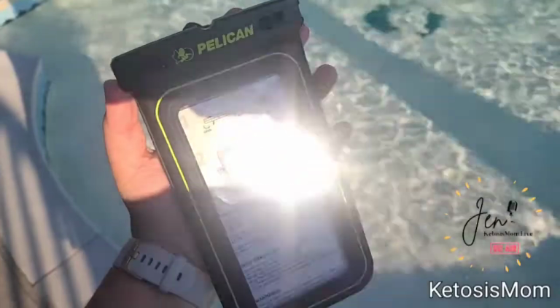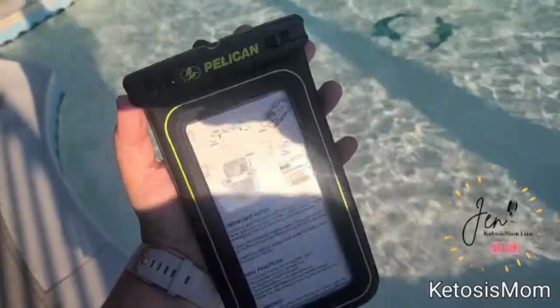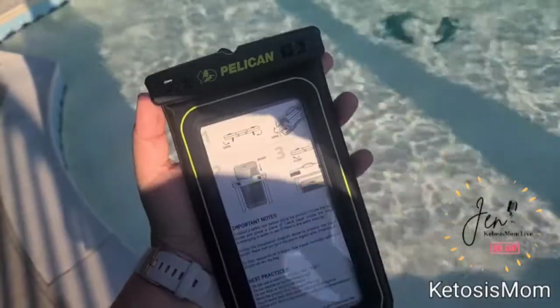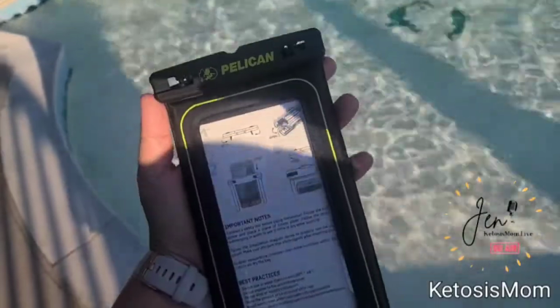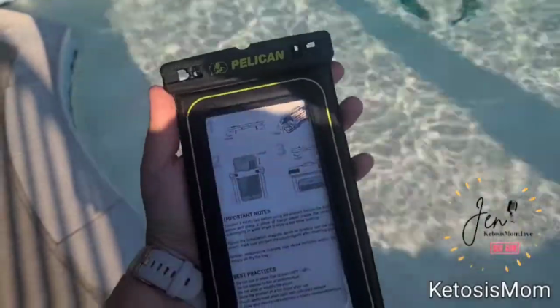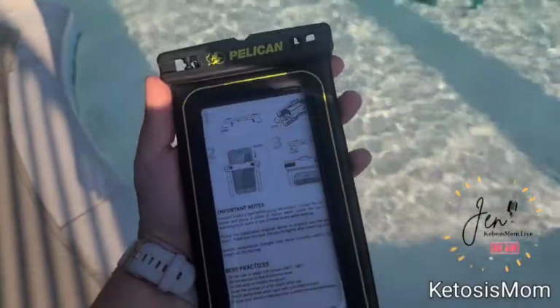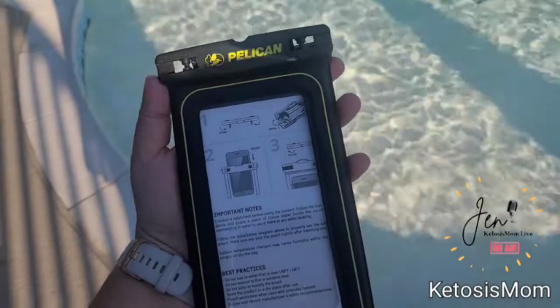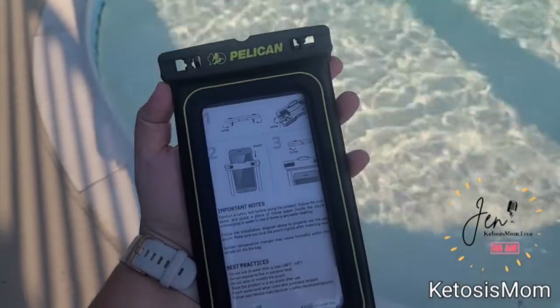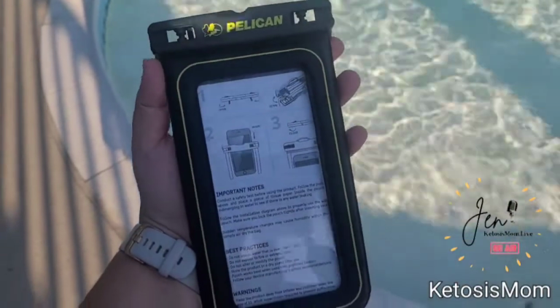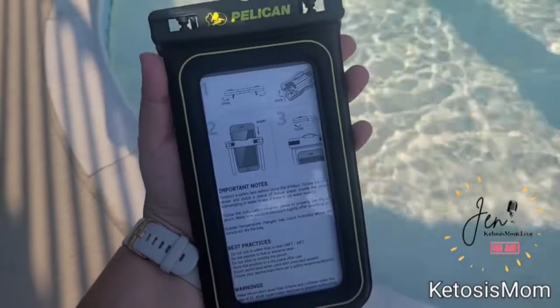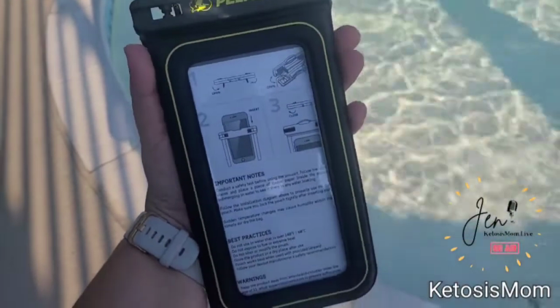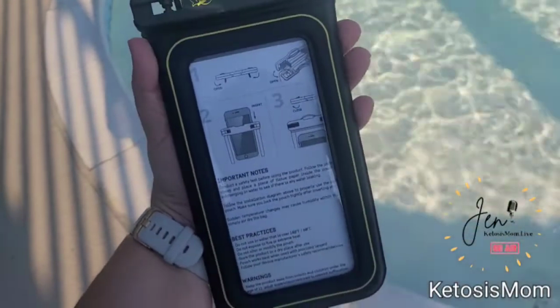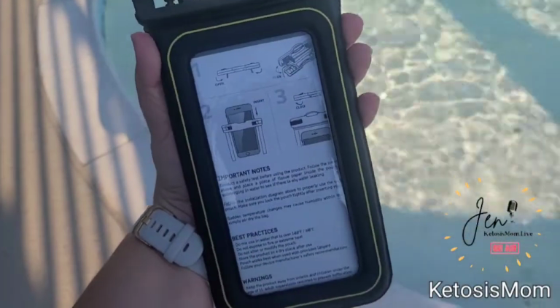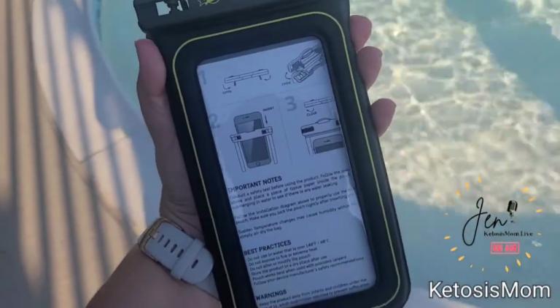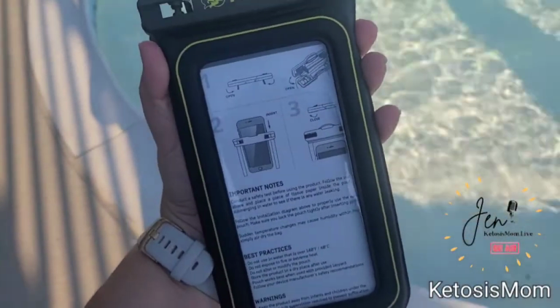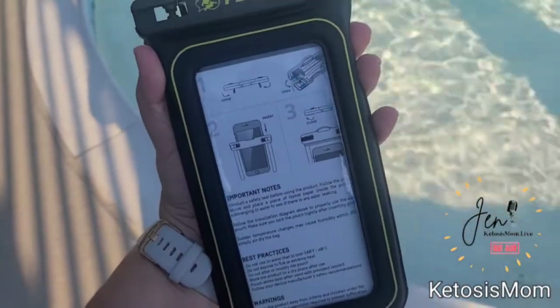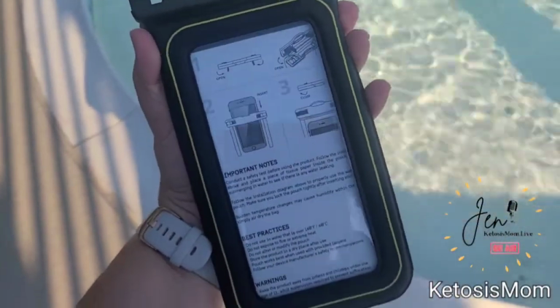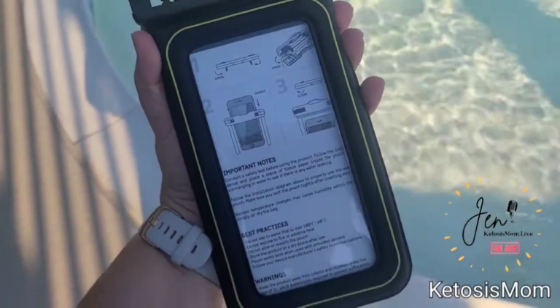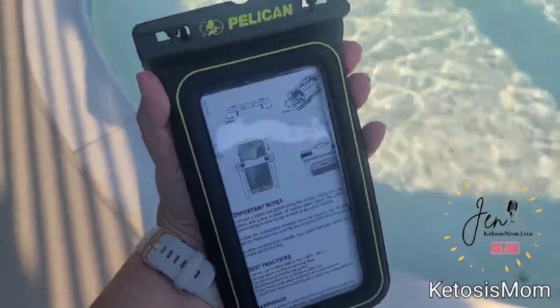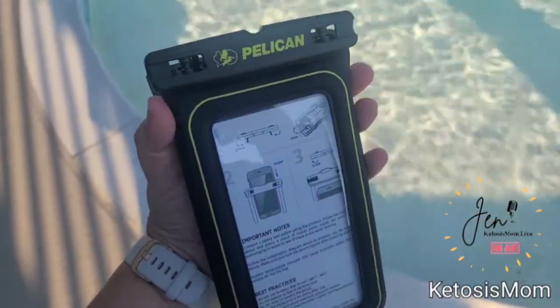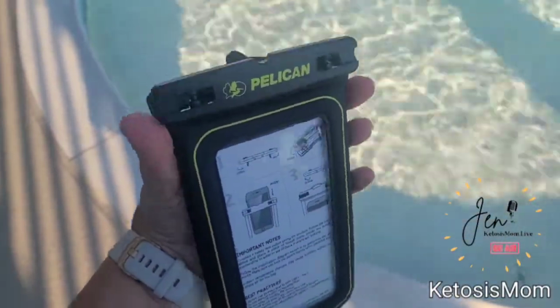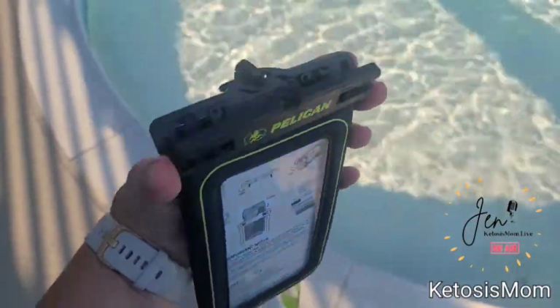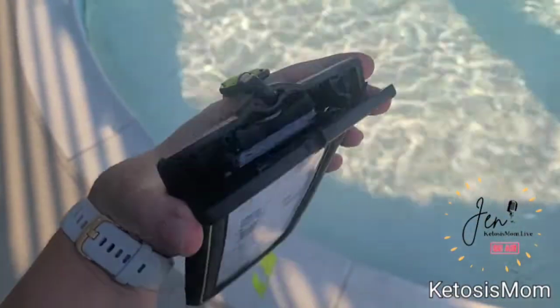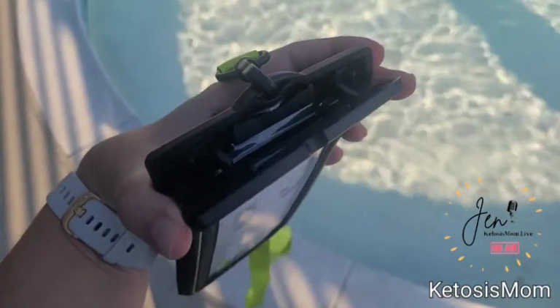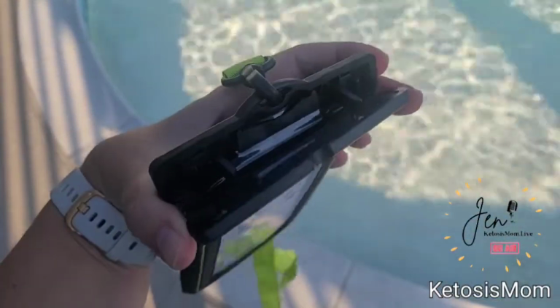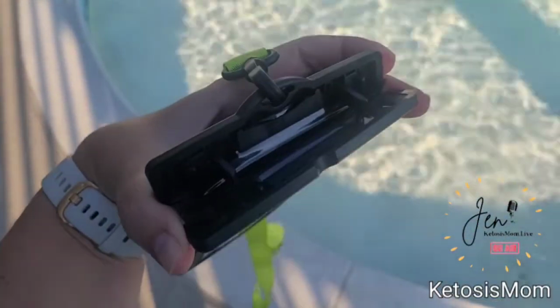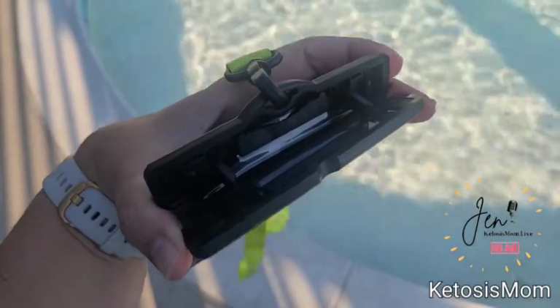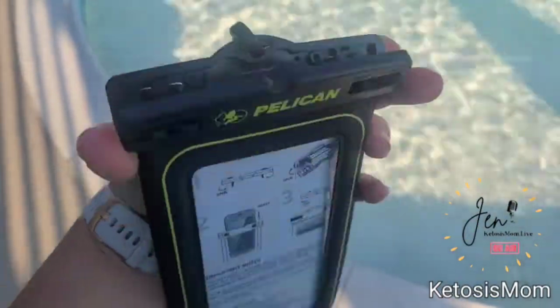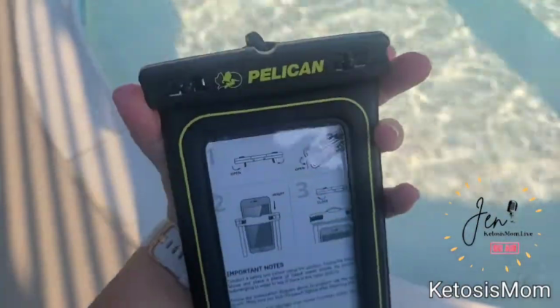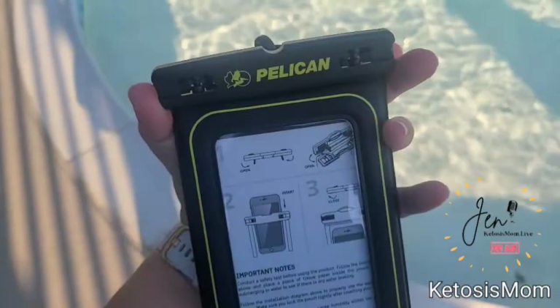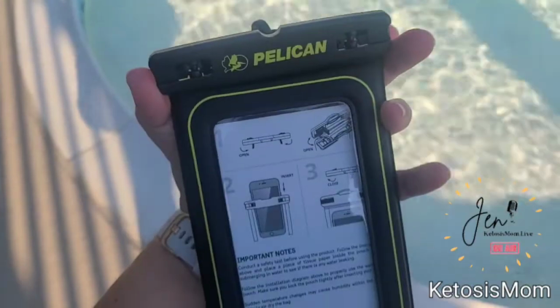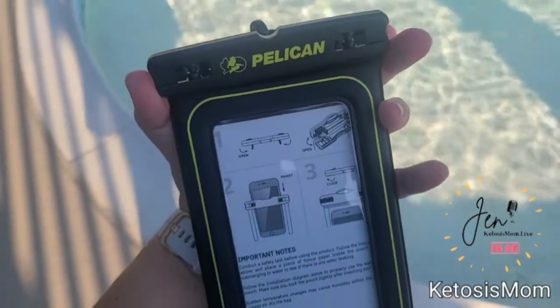When you get this pouch out, you are going to have some instructions down inside of here. All you need to do is unclip the top and pull those out.